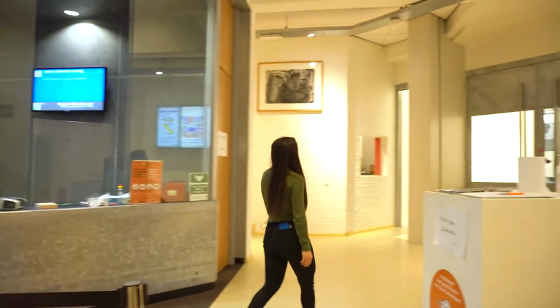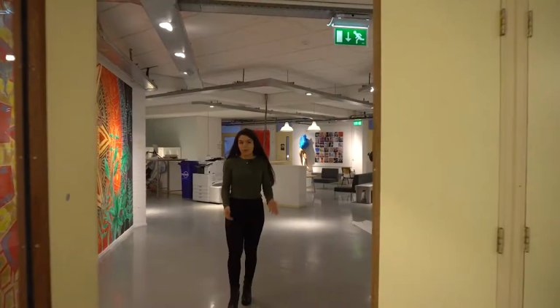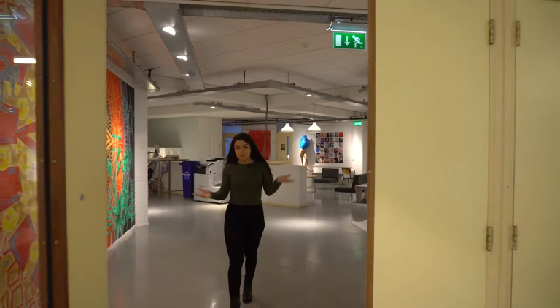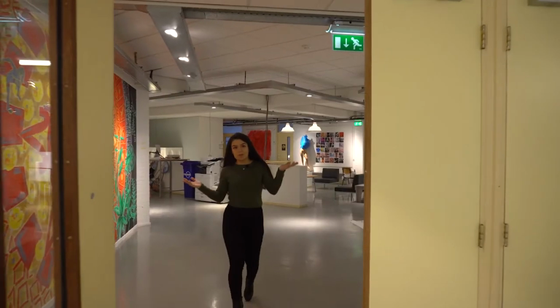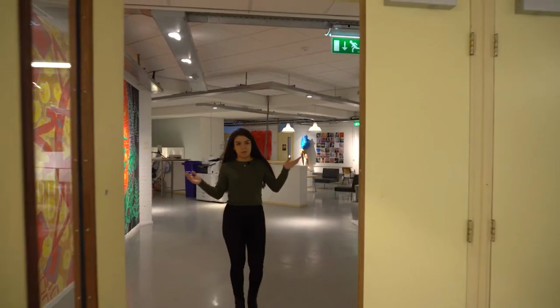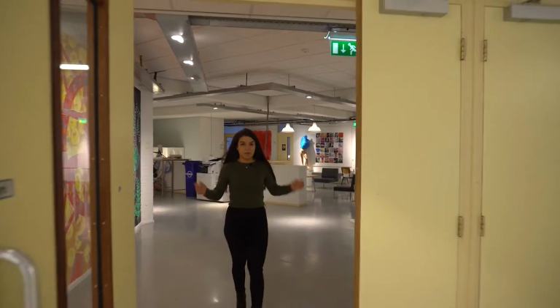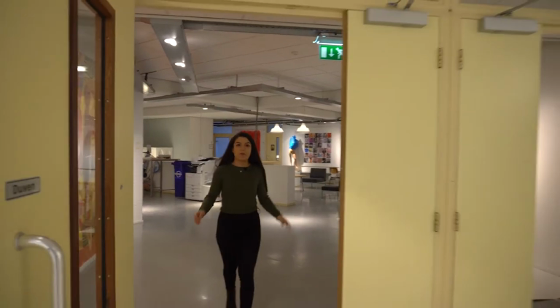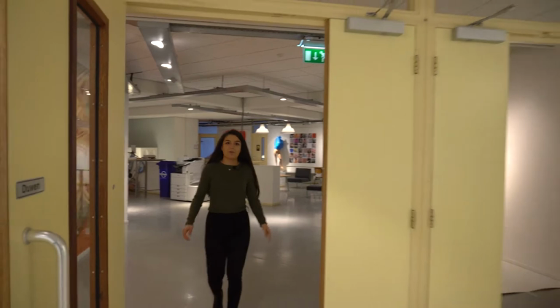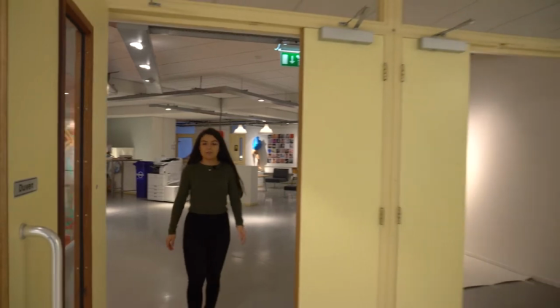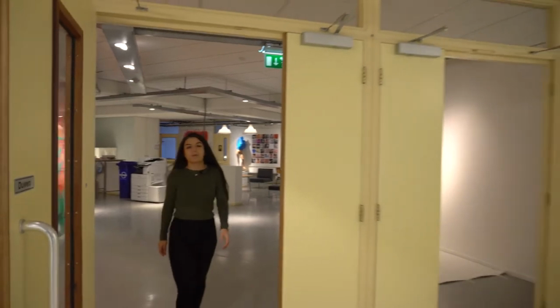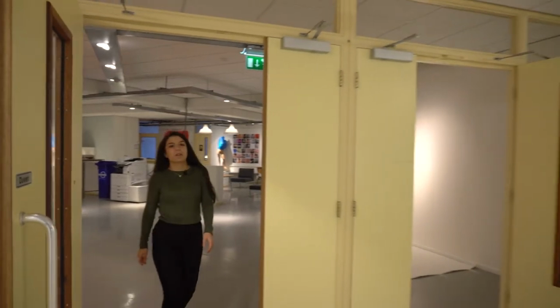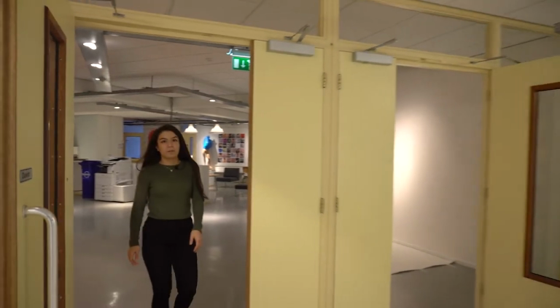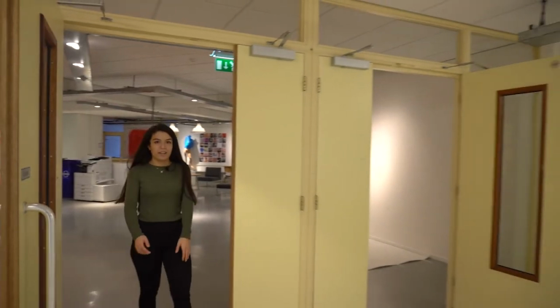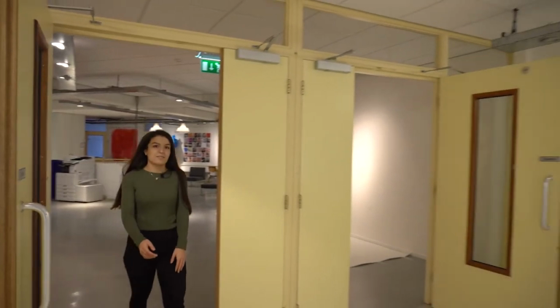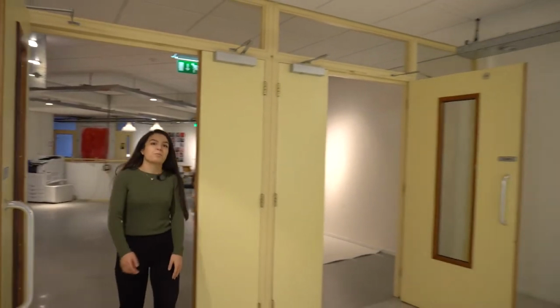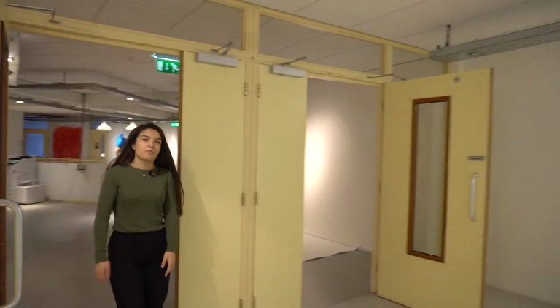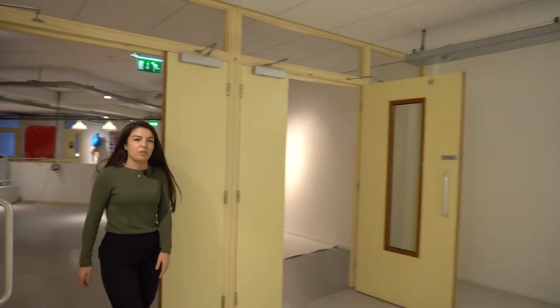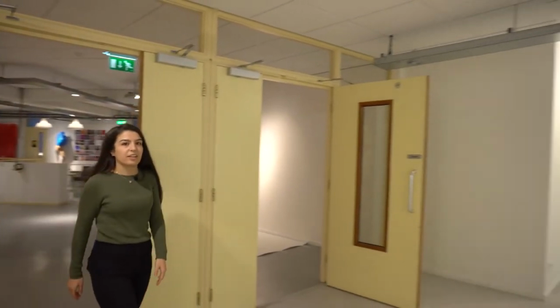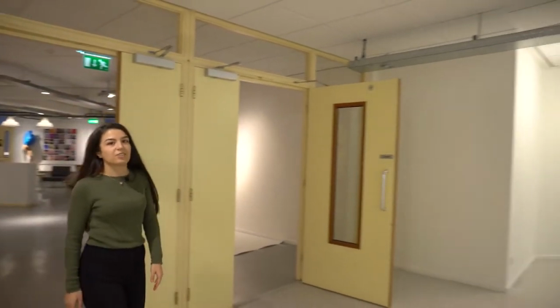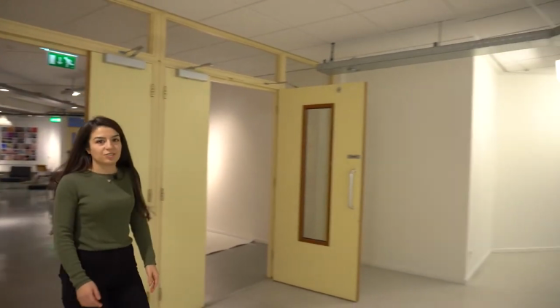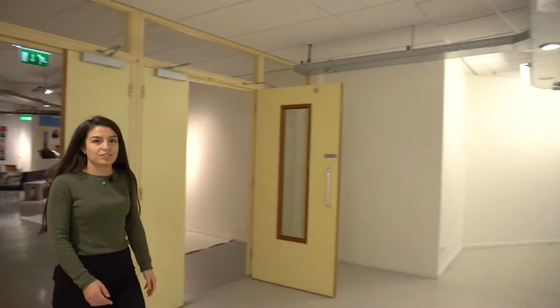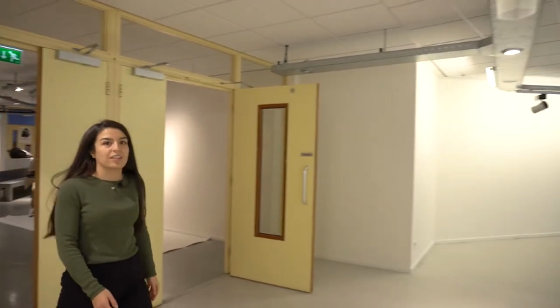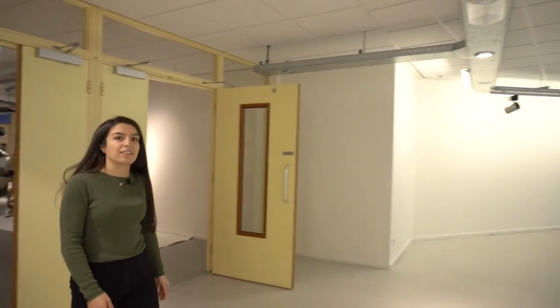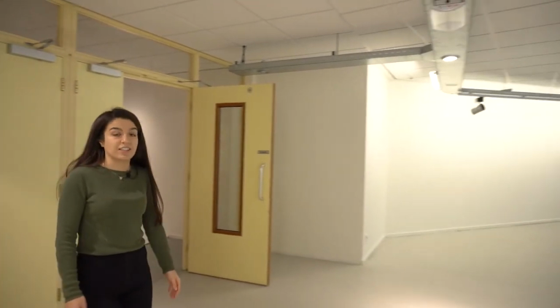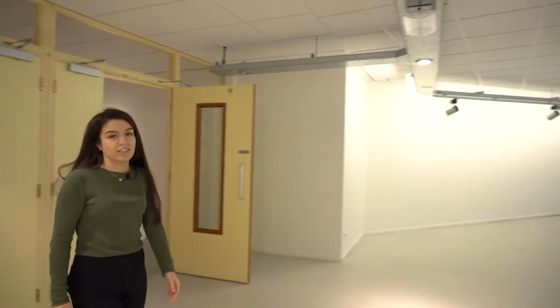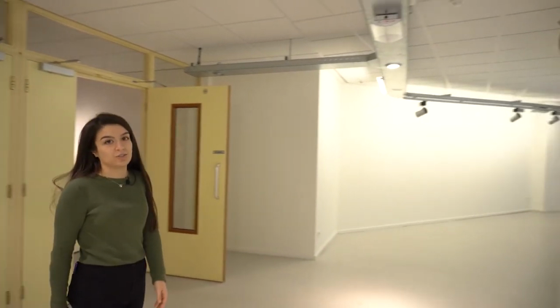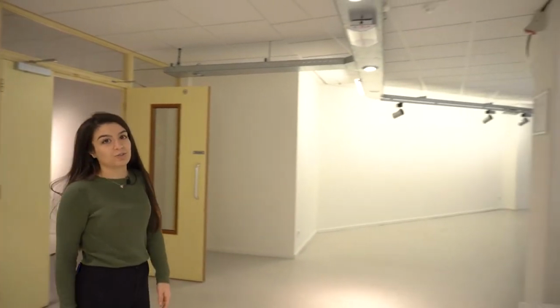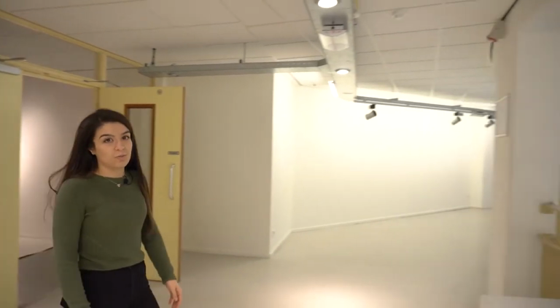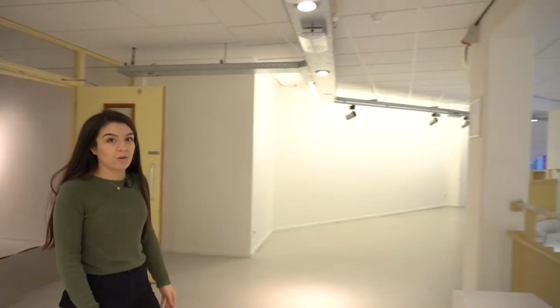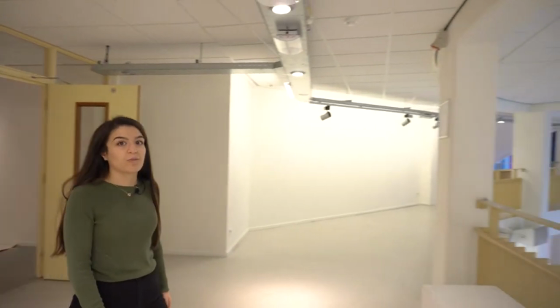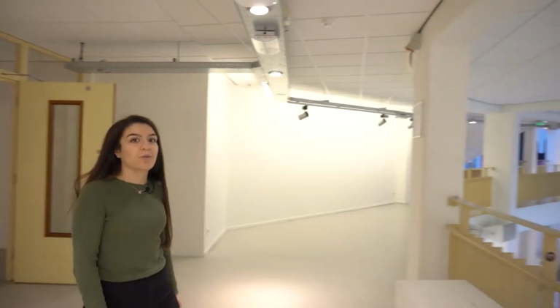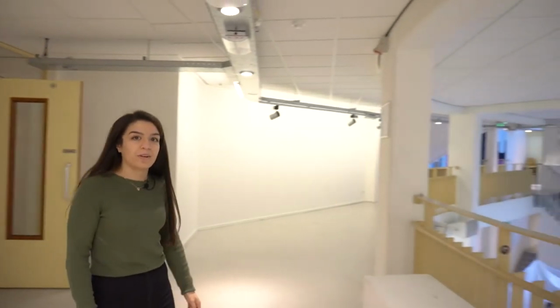Welcome to our main hall. This is where we have some of our lectures and guest lectures from all over the world.